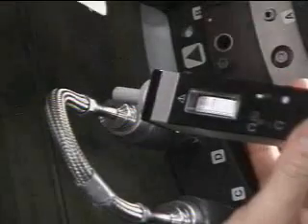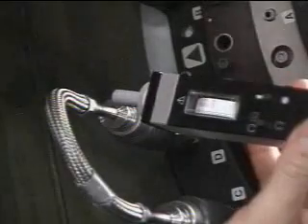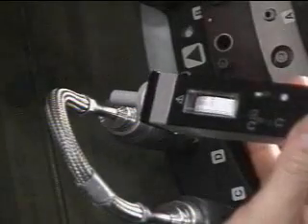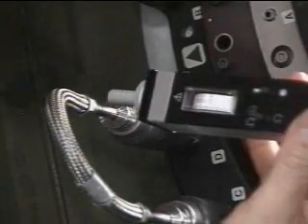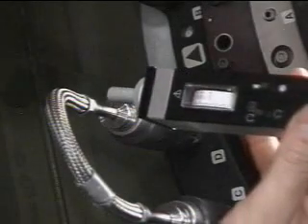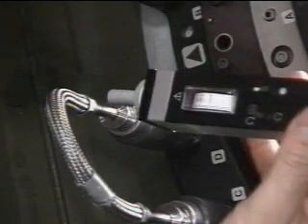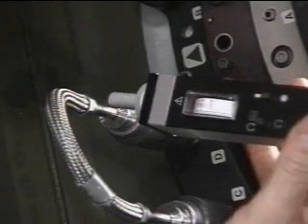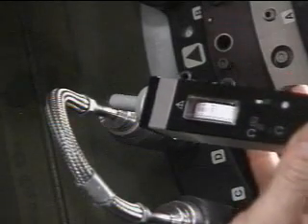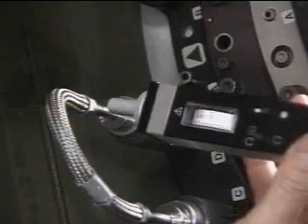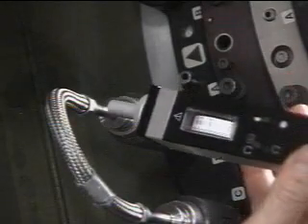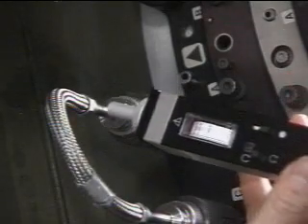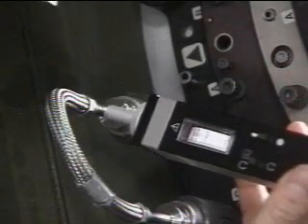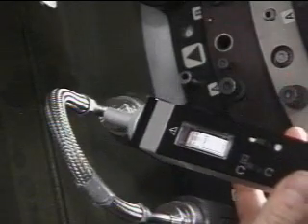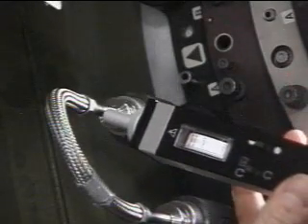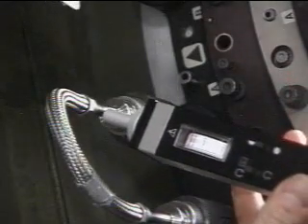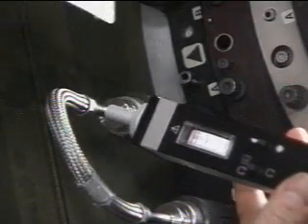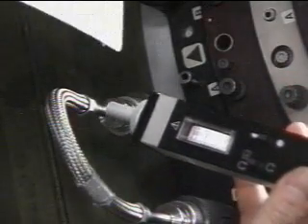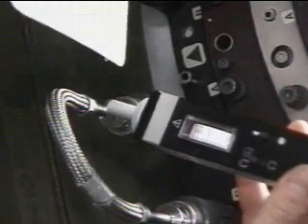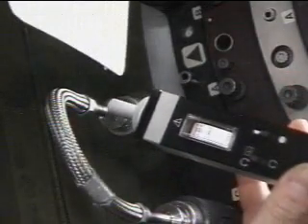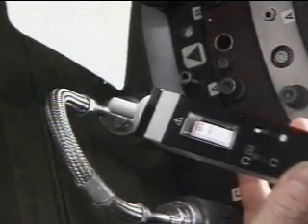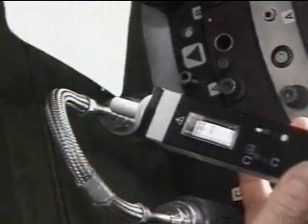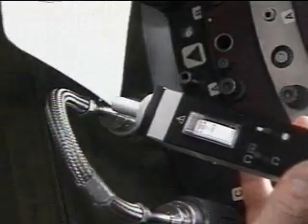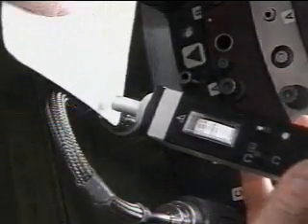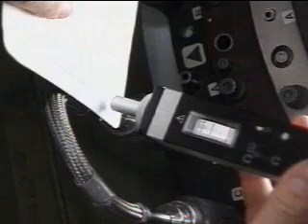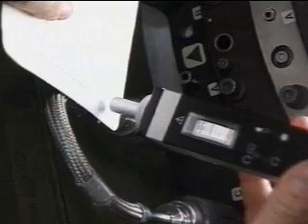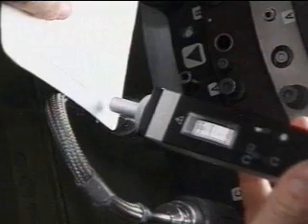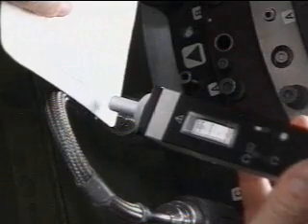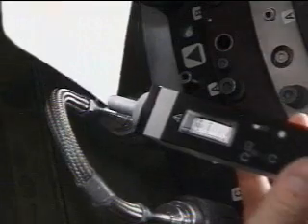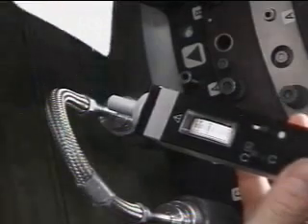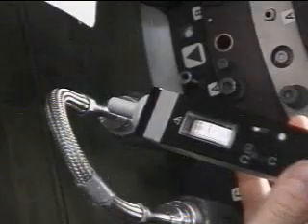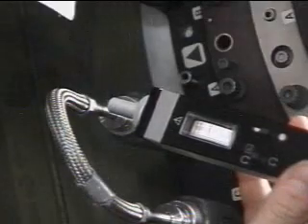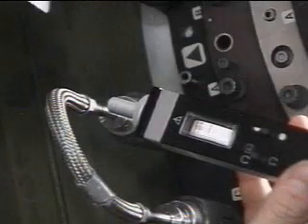Houston, are you copying the sound and the video? Affirmative, Mike — we've got good sound and video.